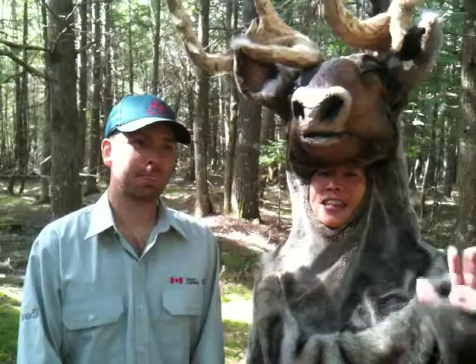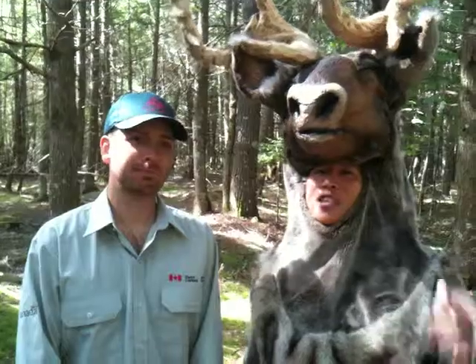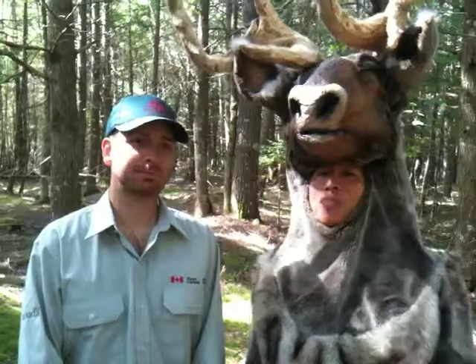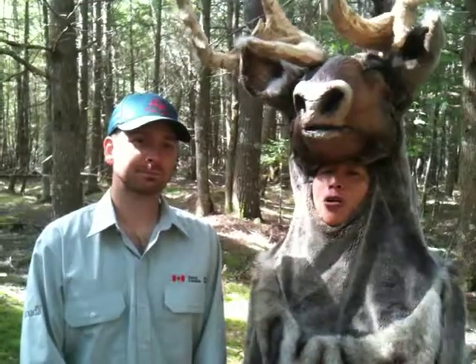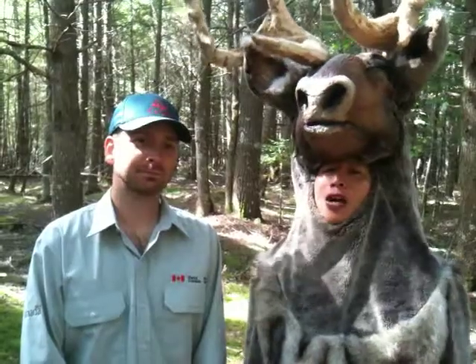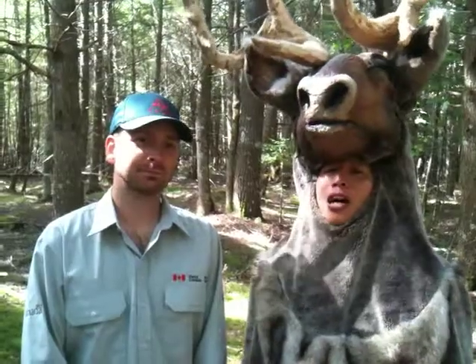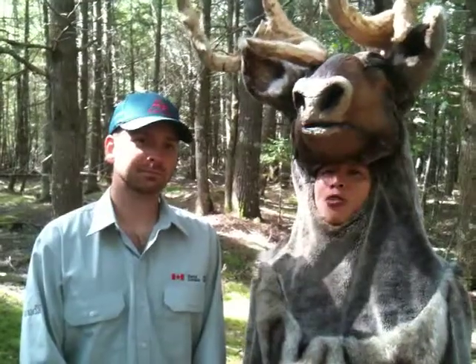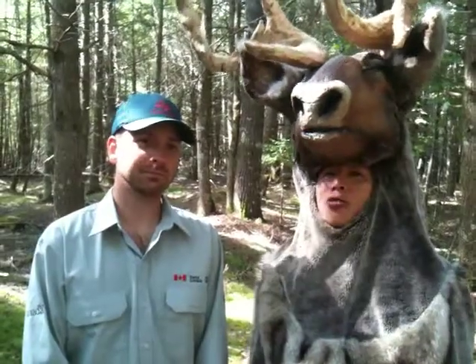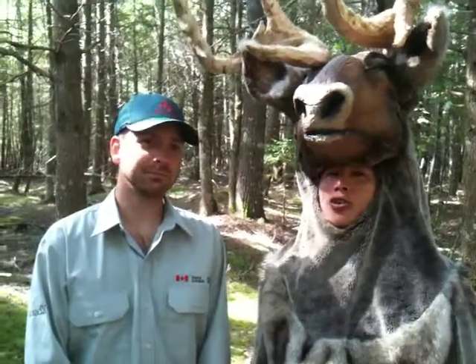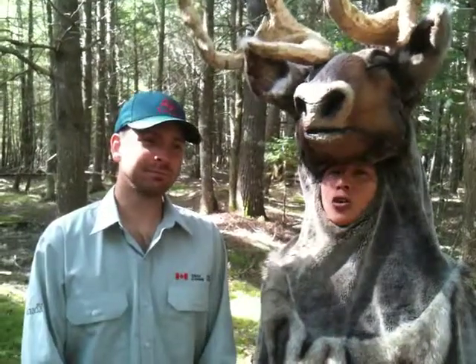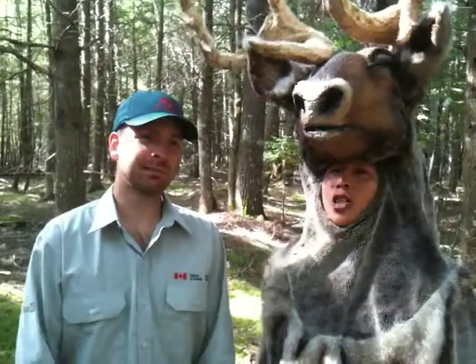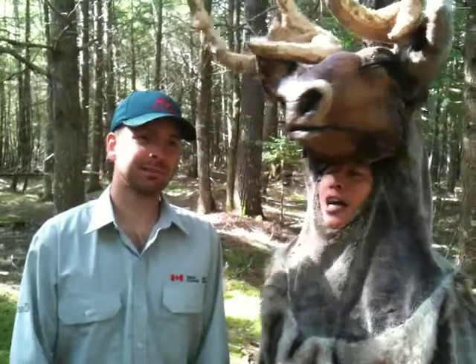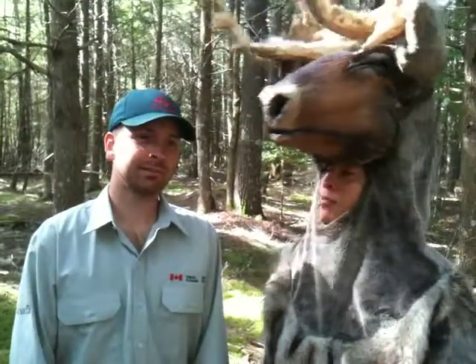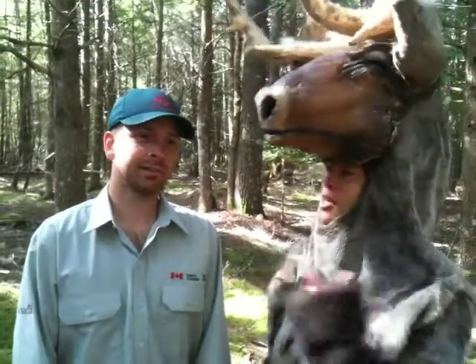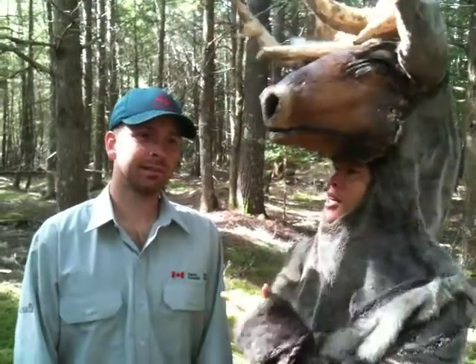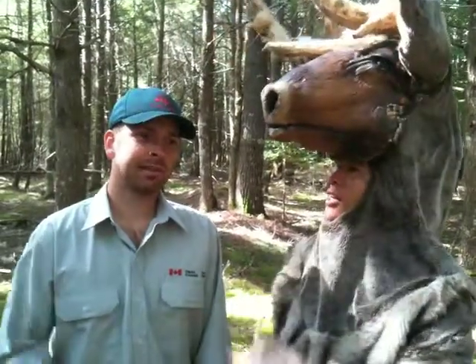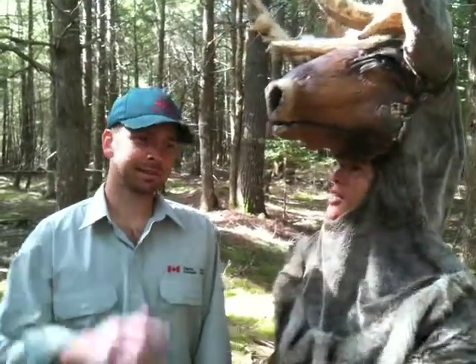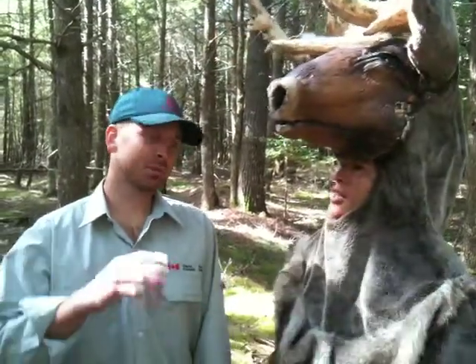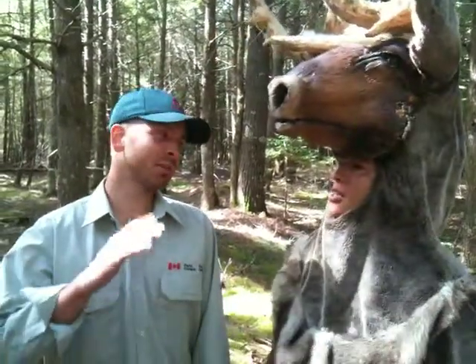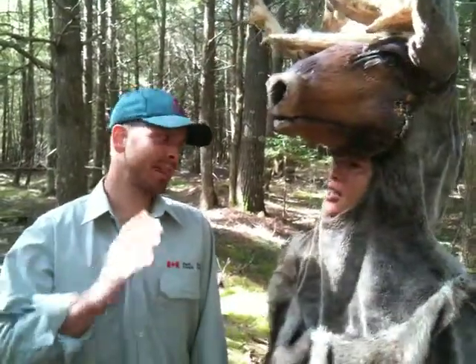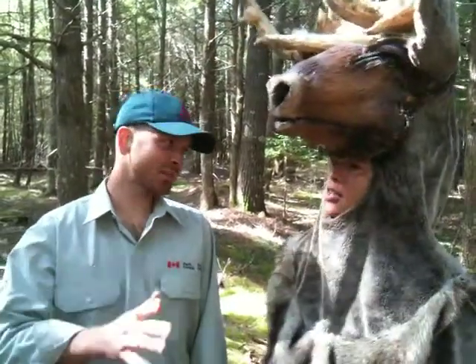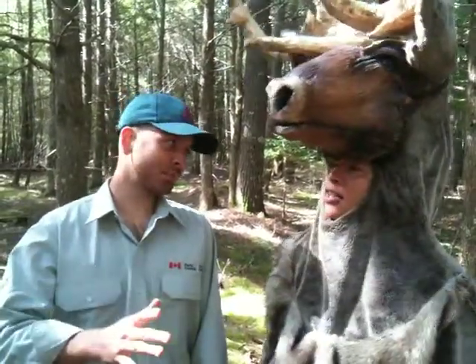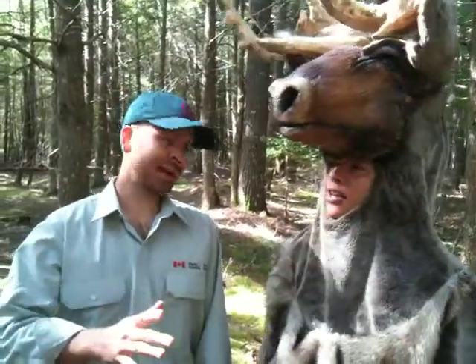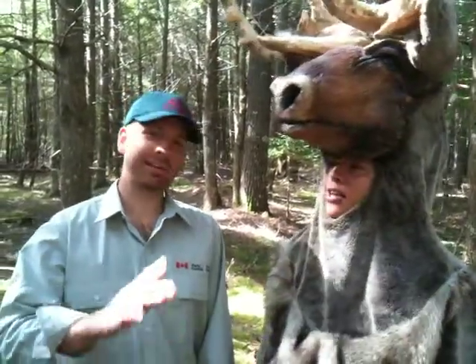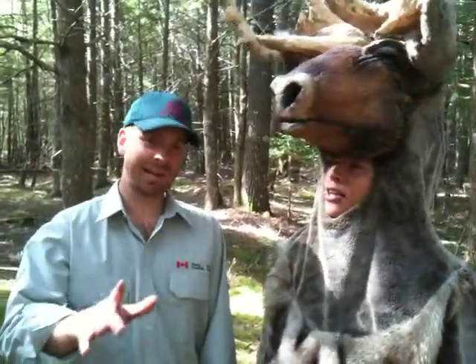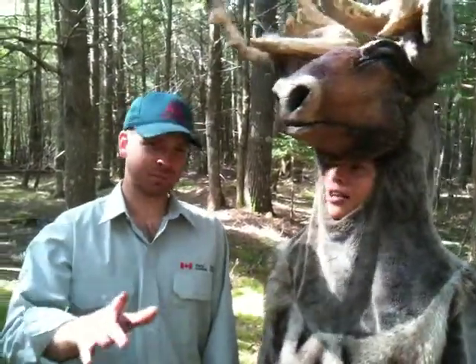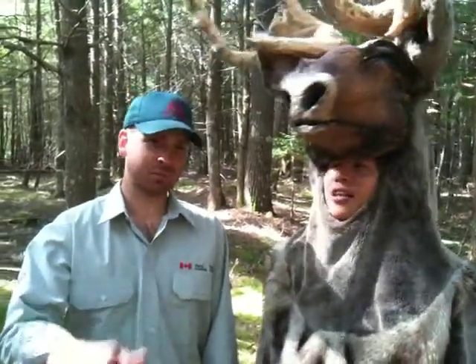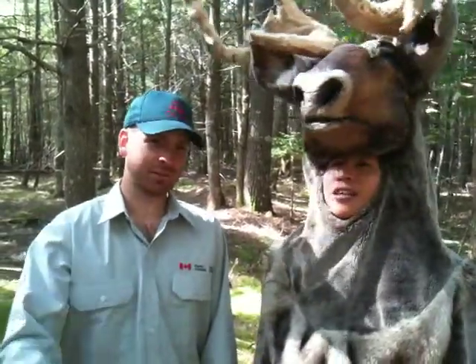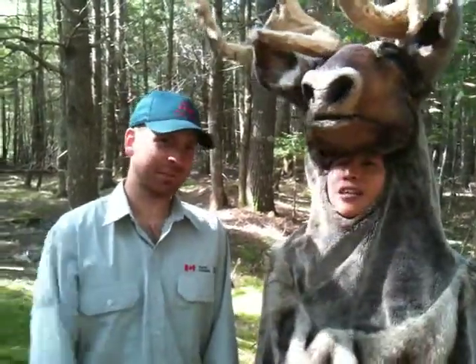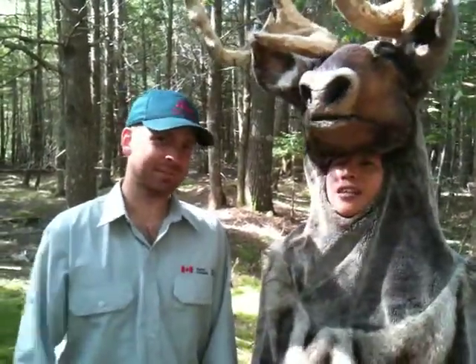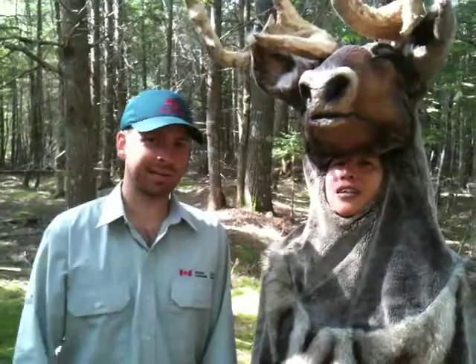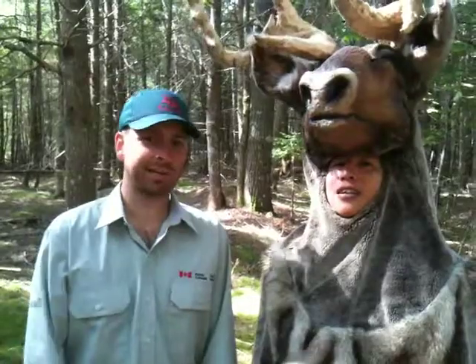Hey, this is Boo, and I'm in Nova Scotia. I am in Kedjemkujik National Park and National Historic Site of Canada.